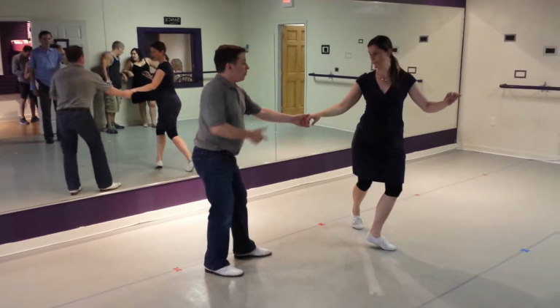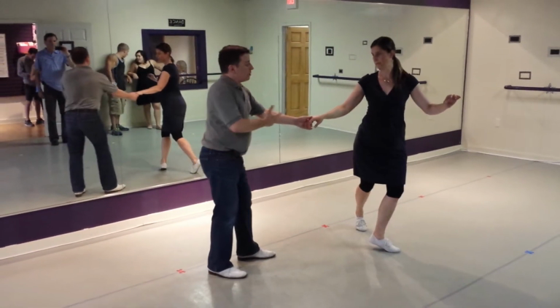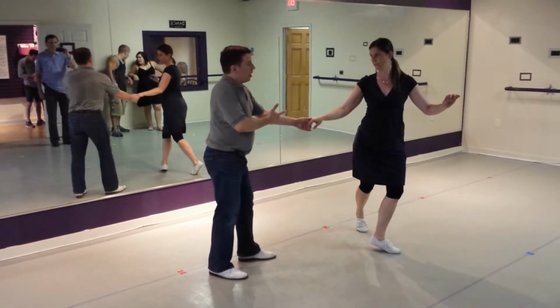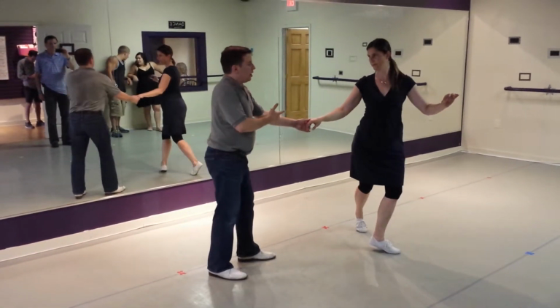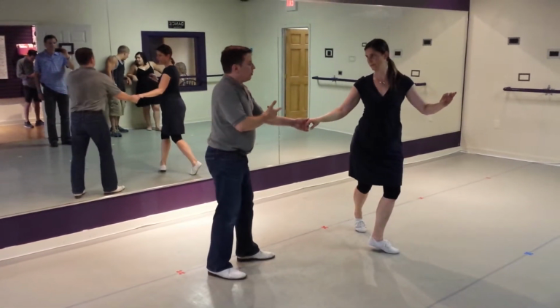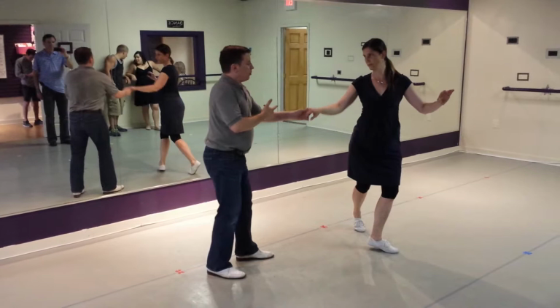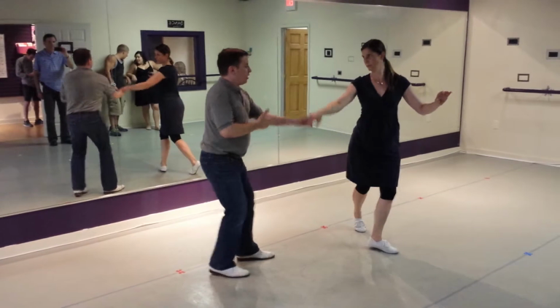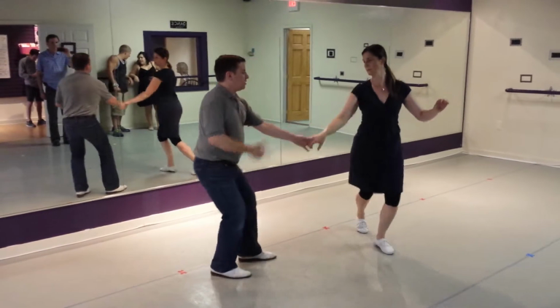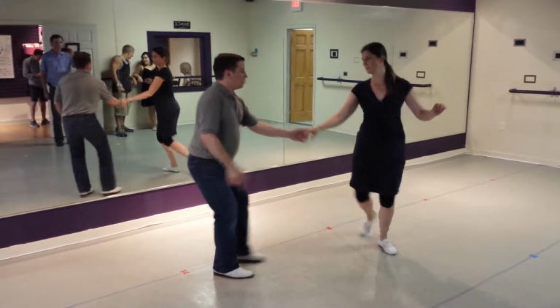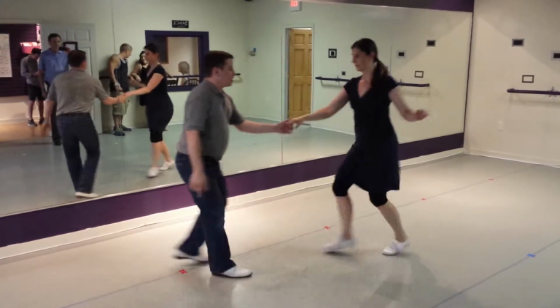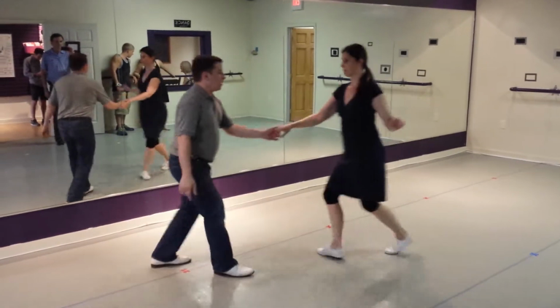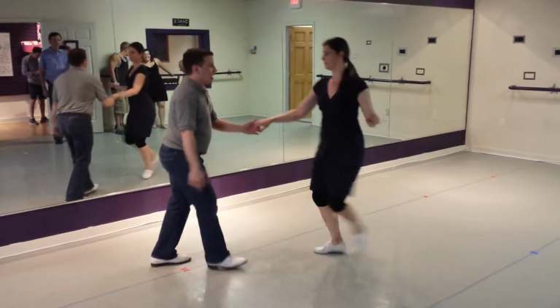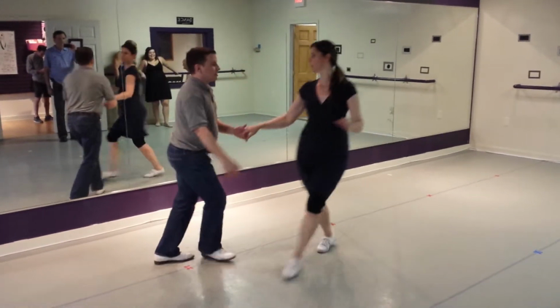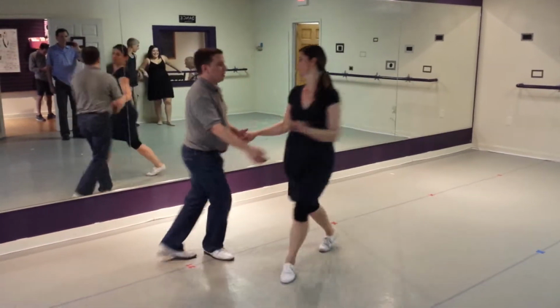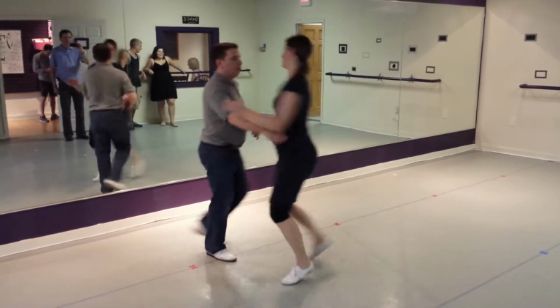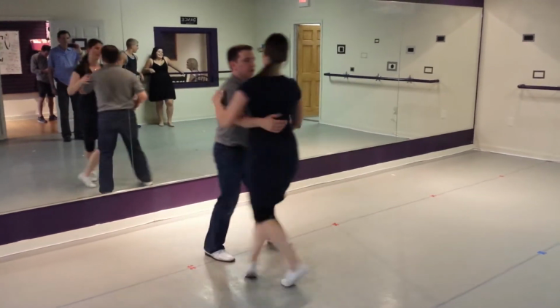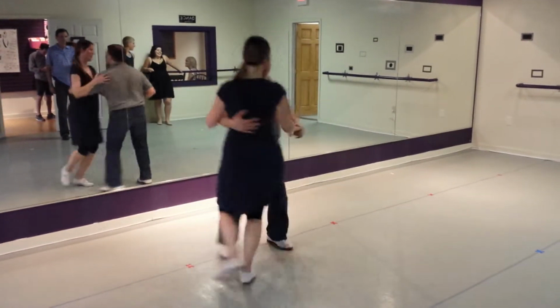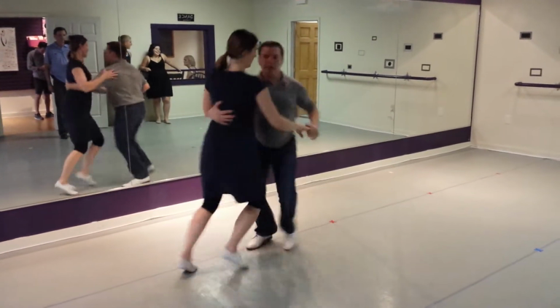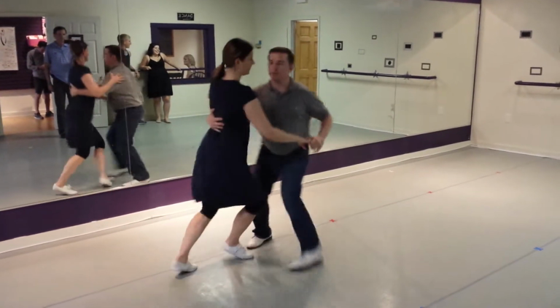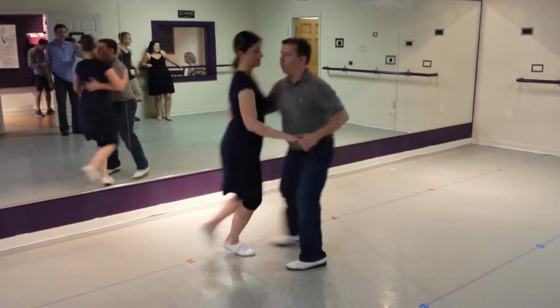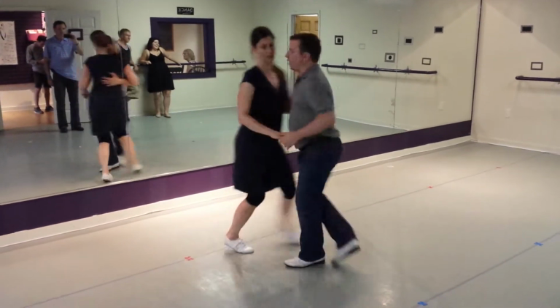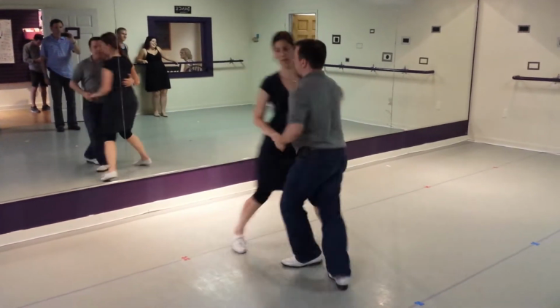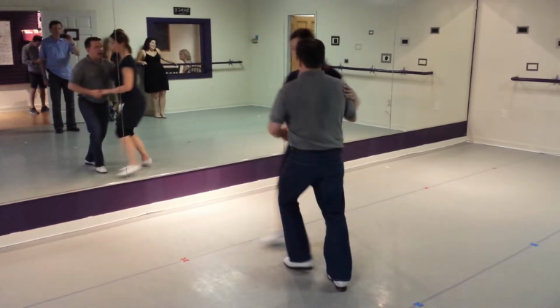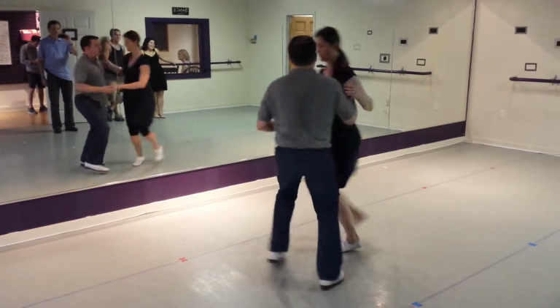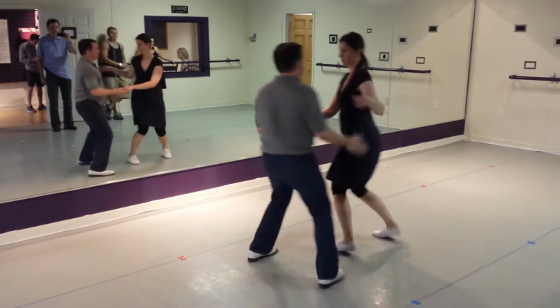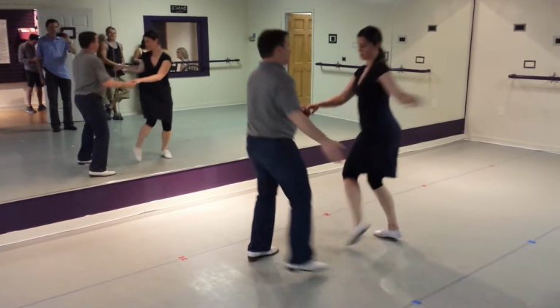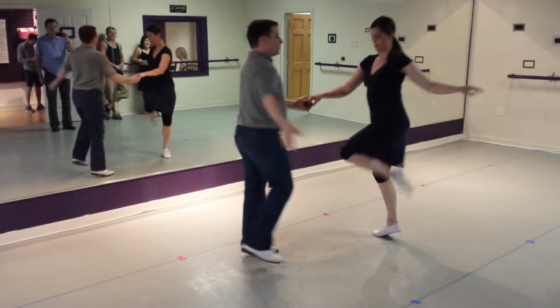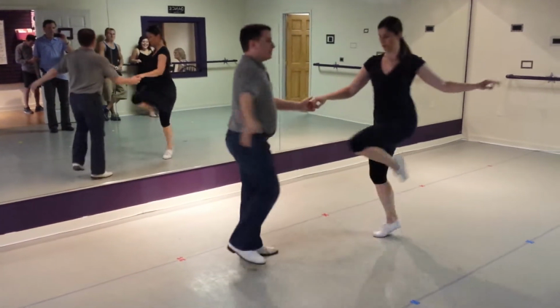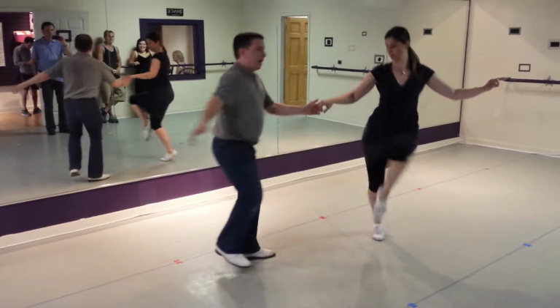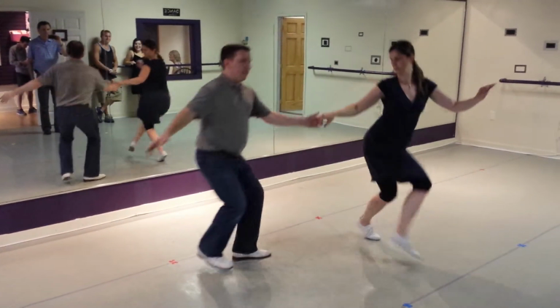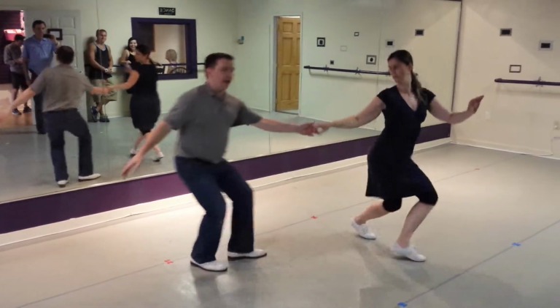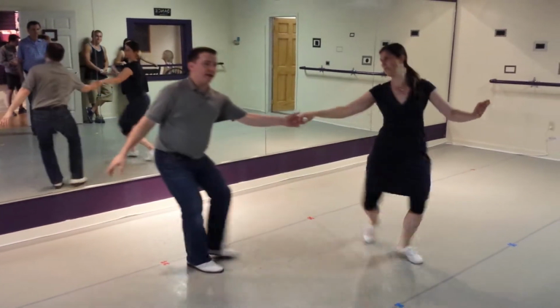Then we put it into a swing out. So three and four, five, six, seven, eight.